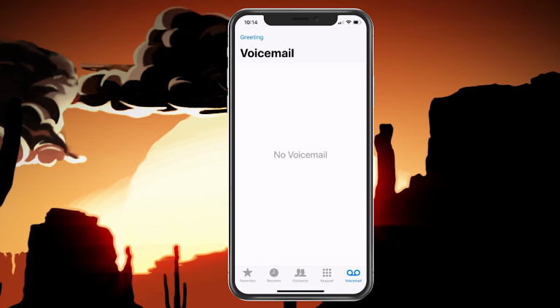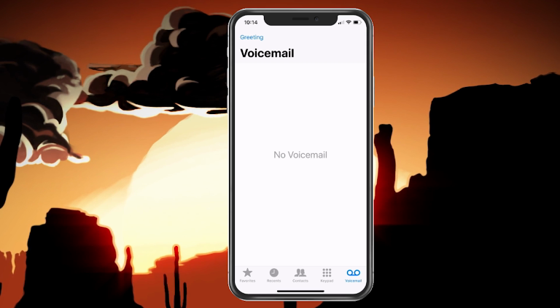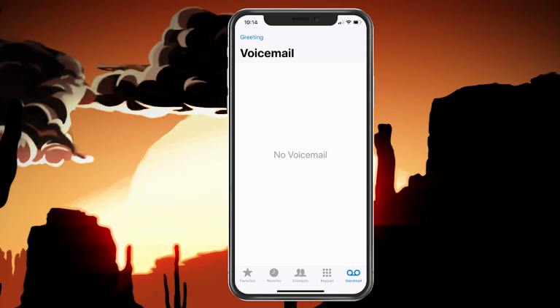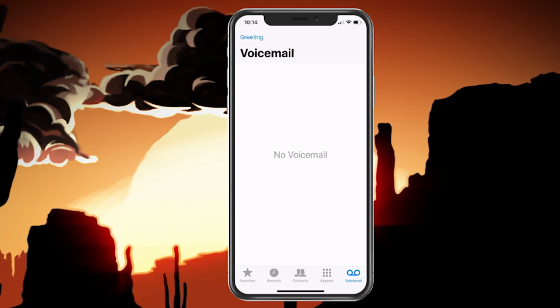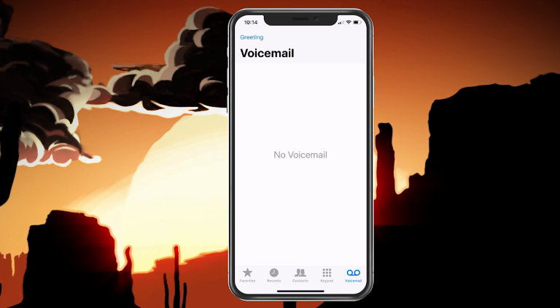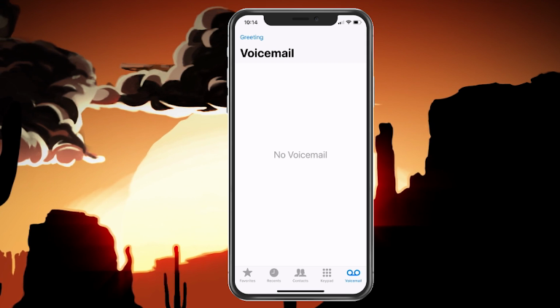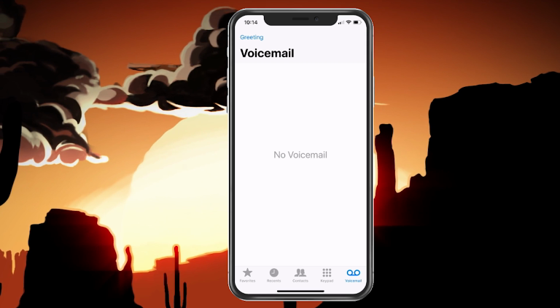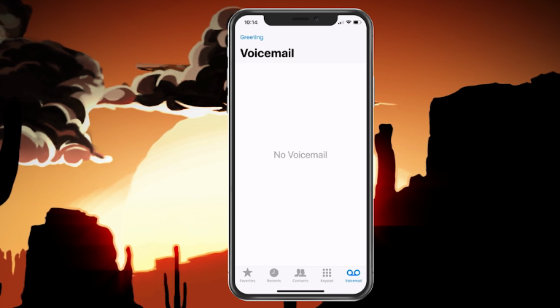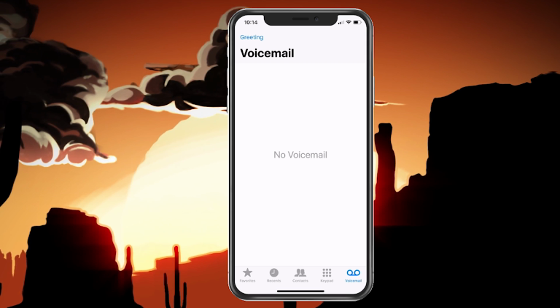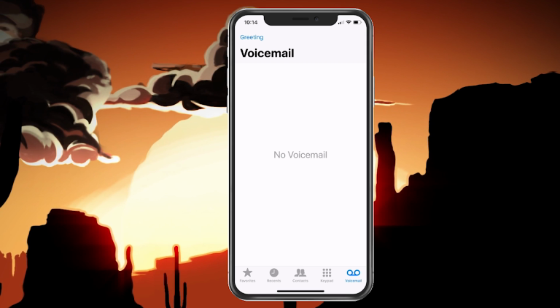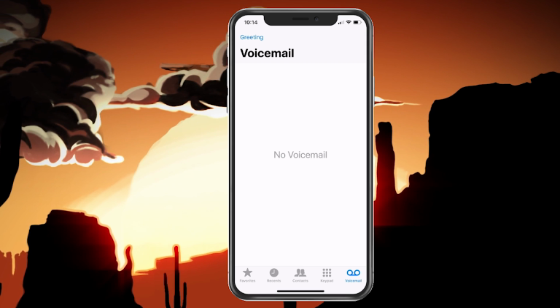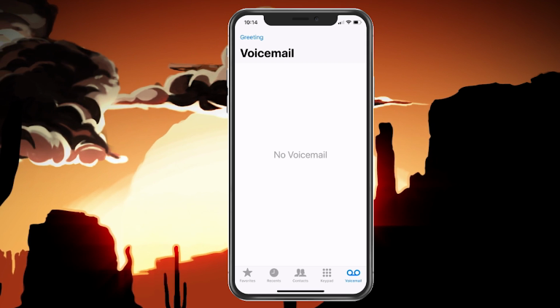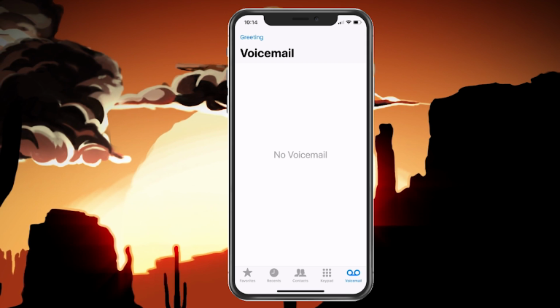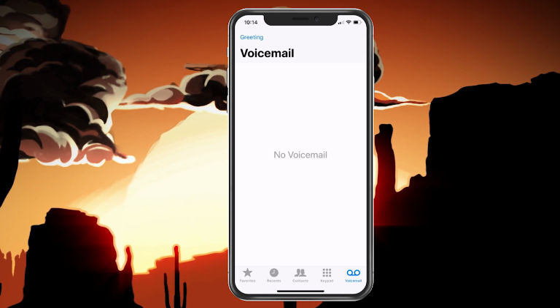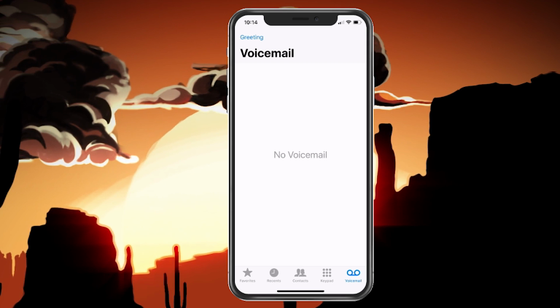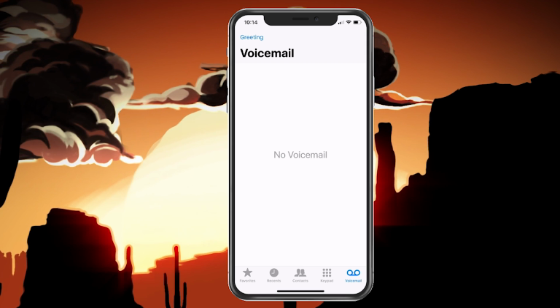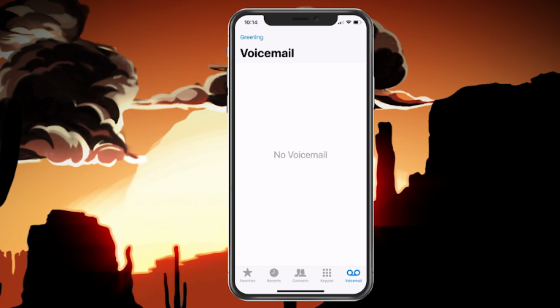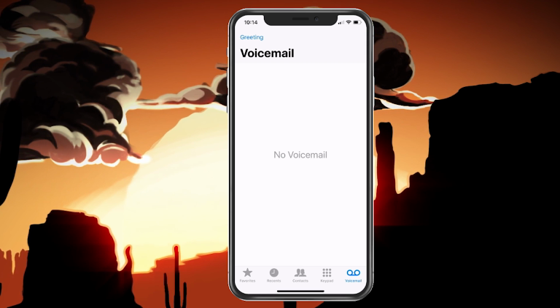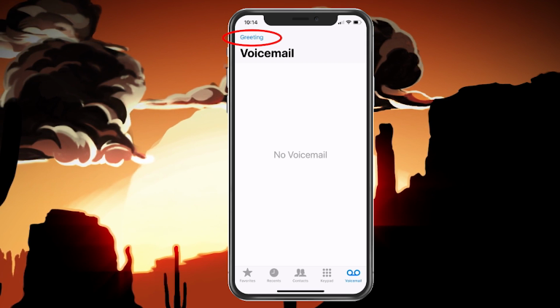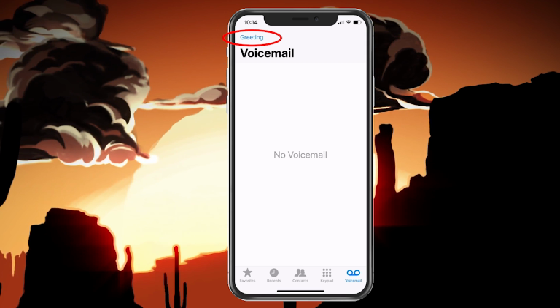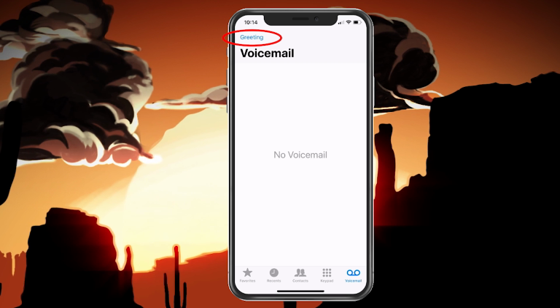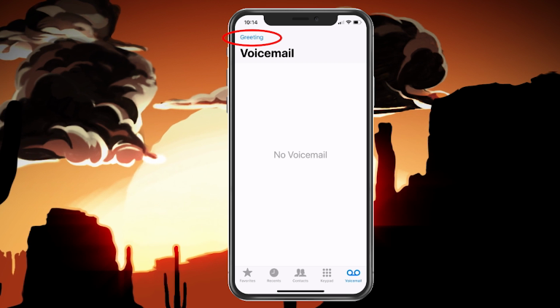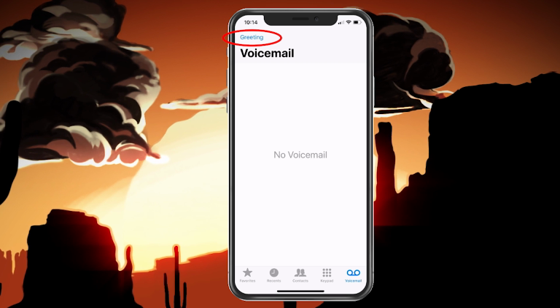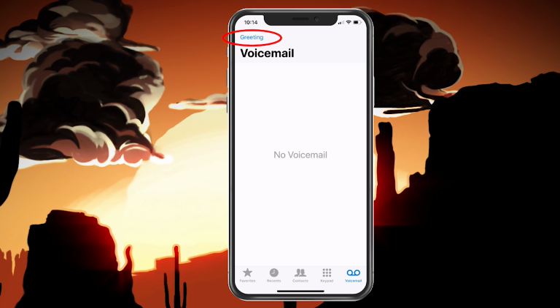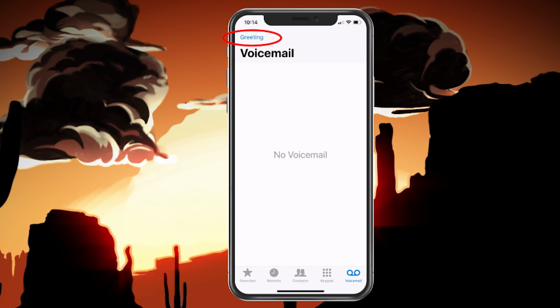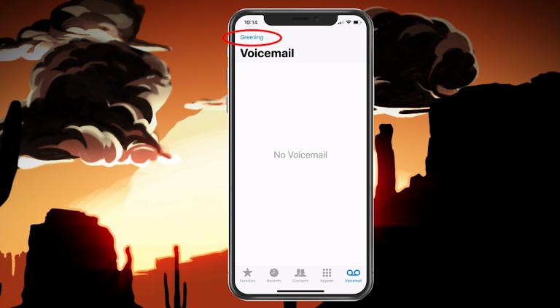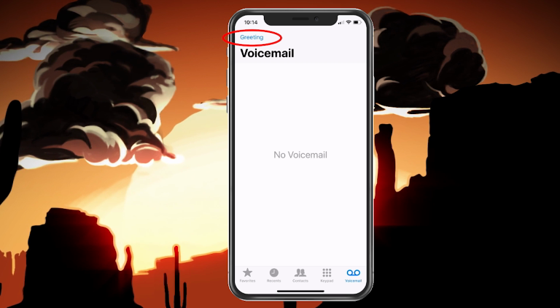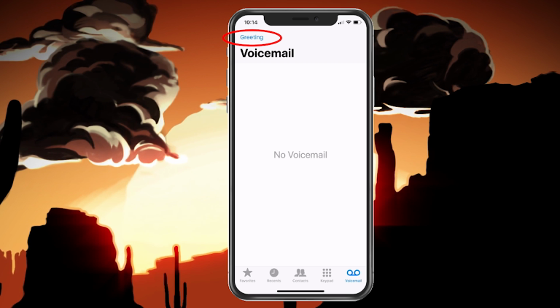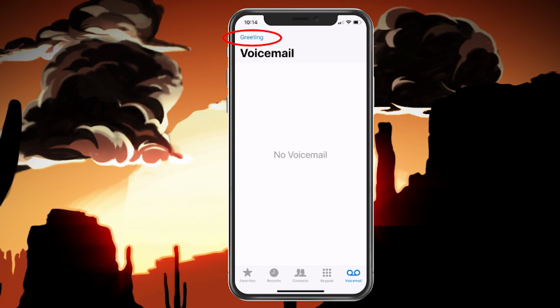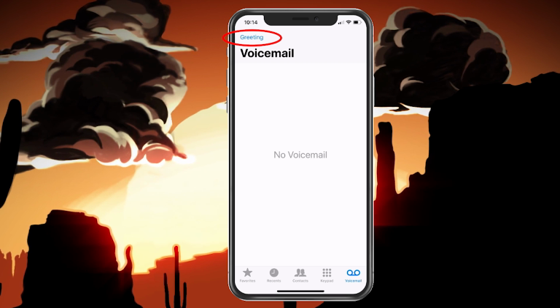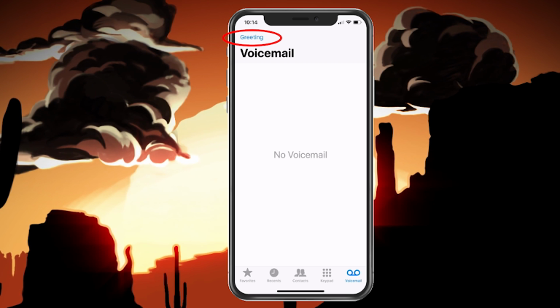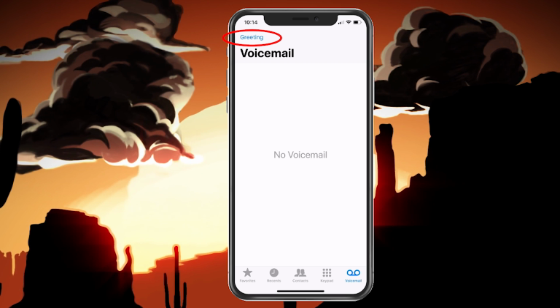If that happens, you will have to reset your greeting, and you do that simply by hitting the greeting in the top left corner.